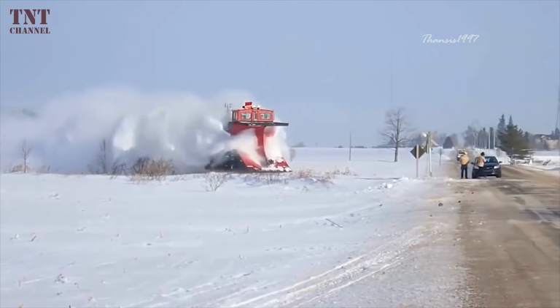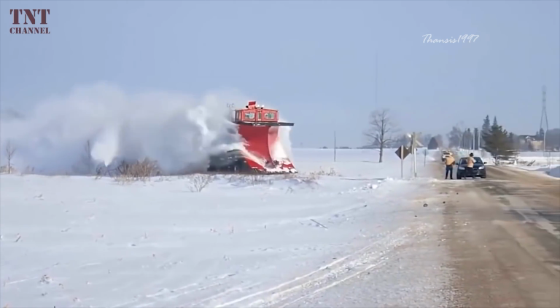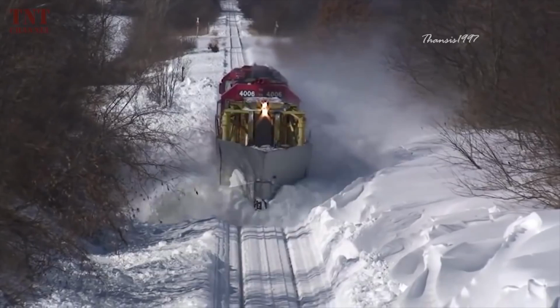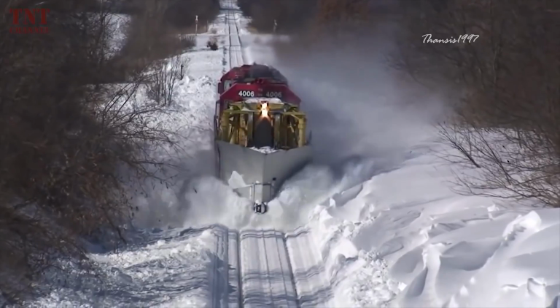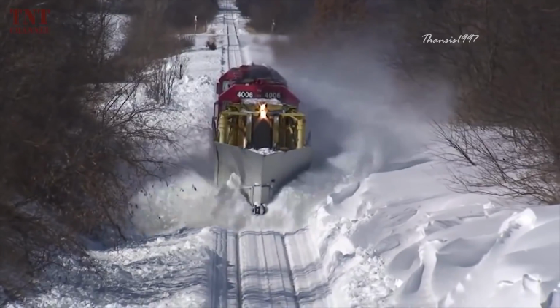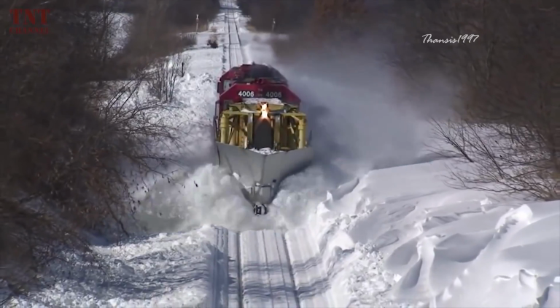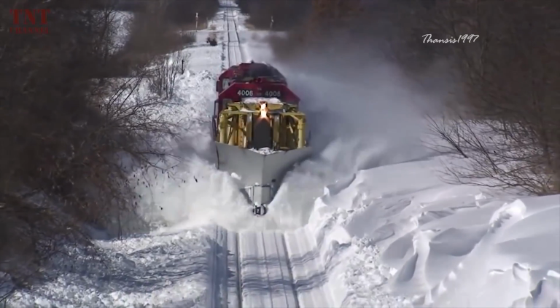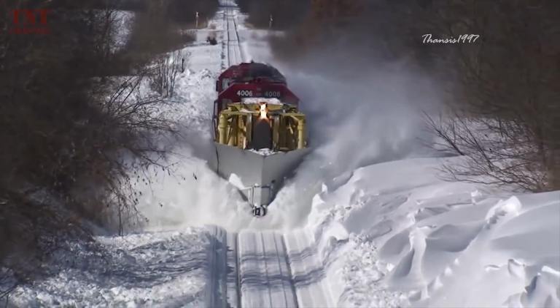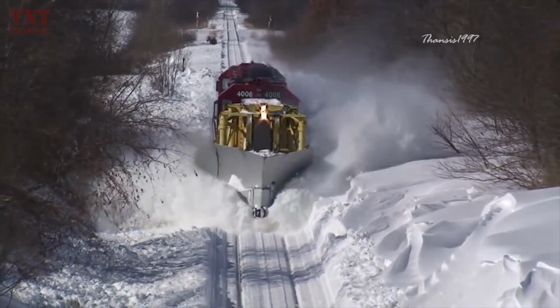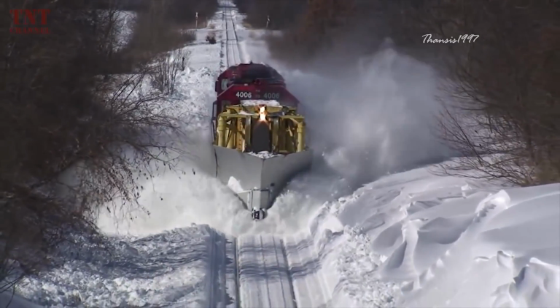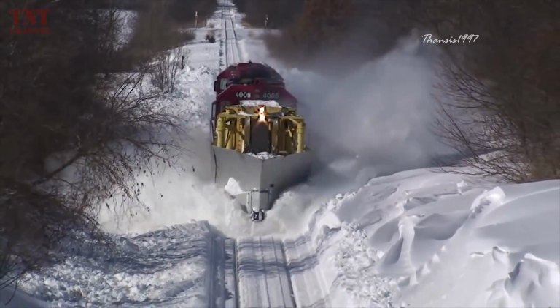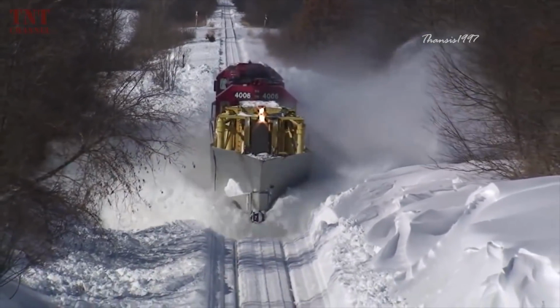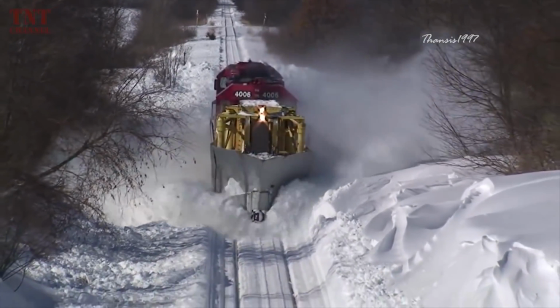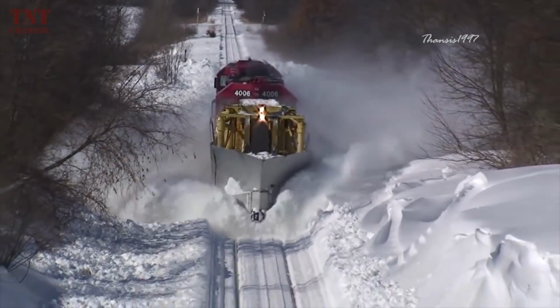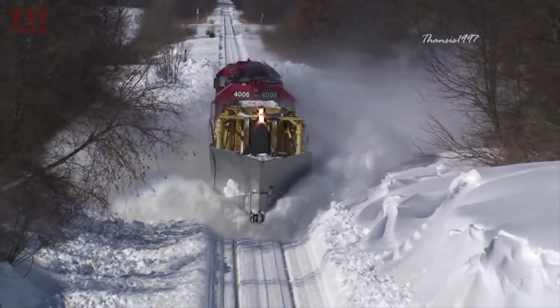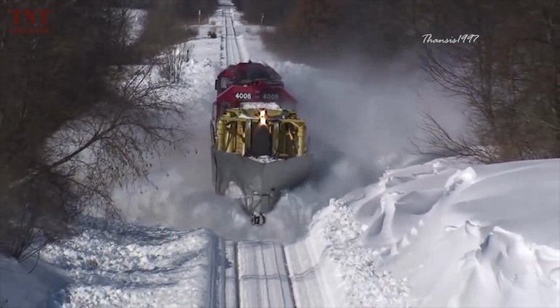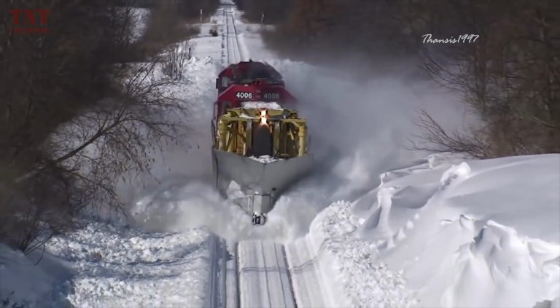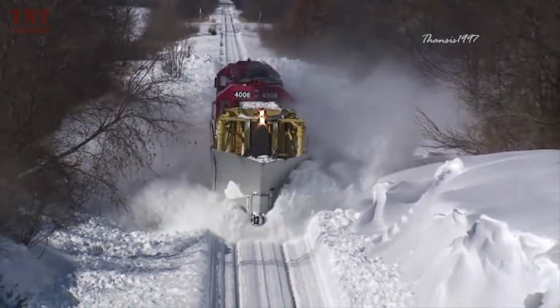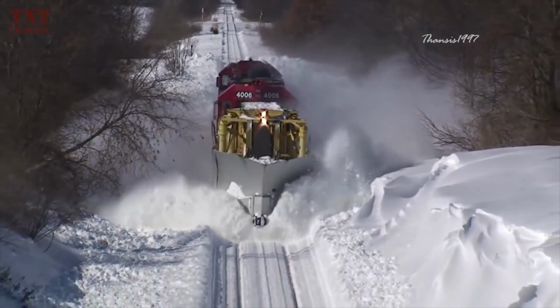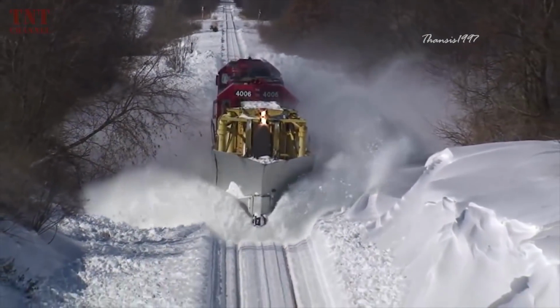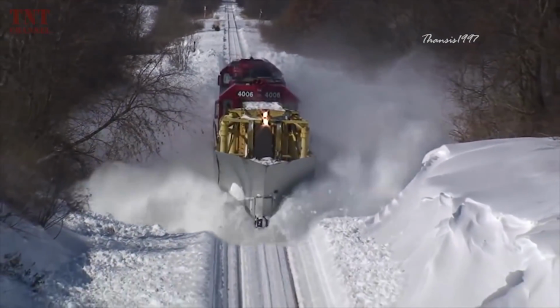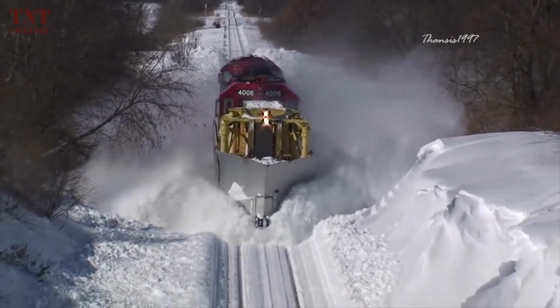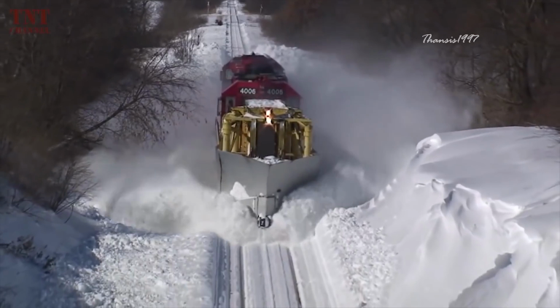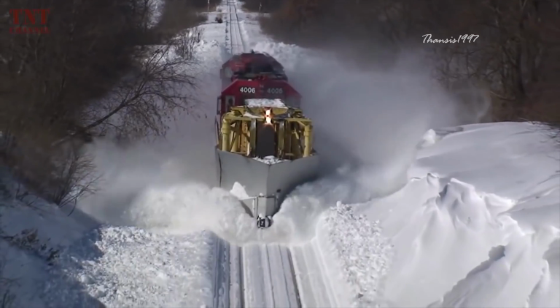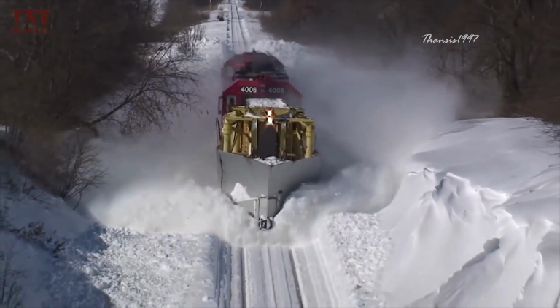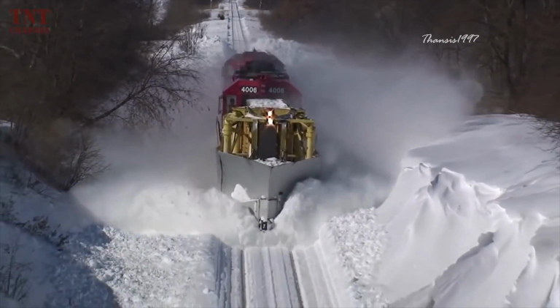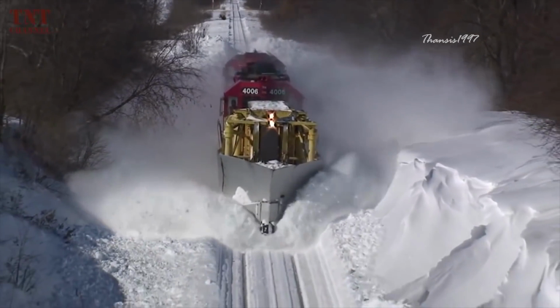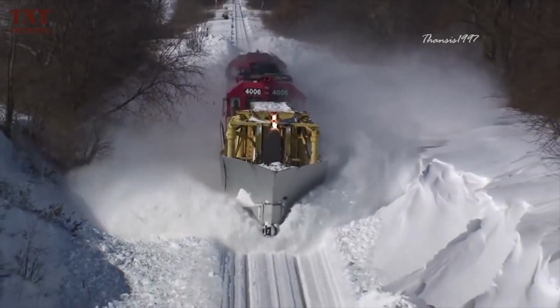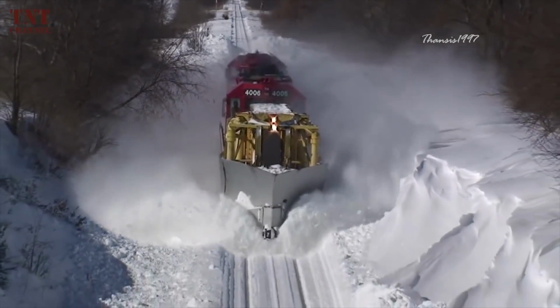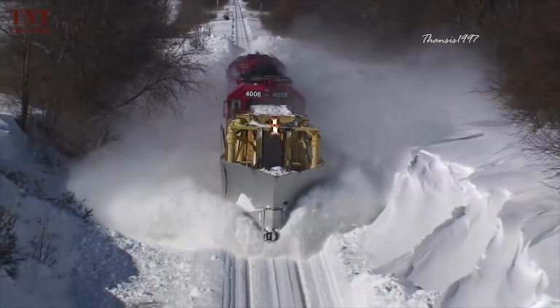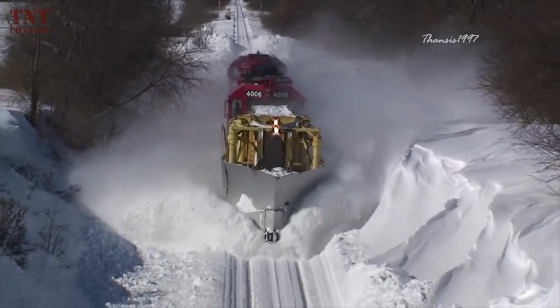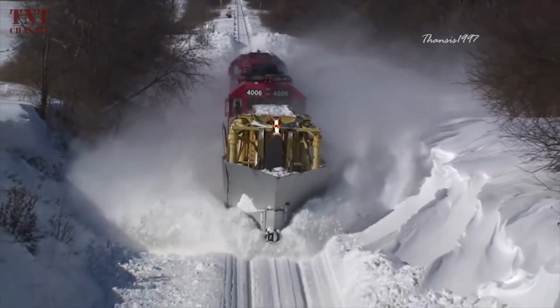When not in use, the rotary snowplow is stored in operative condition and can be ready to clear any track at a moment's notice.